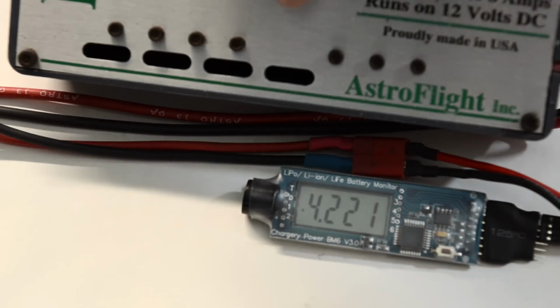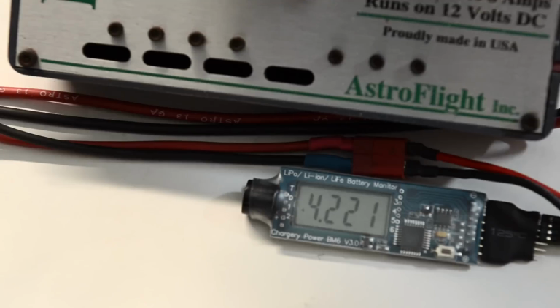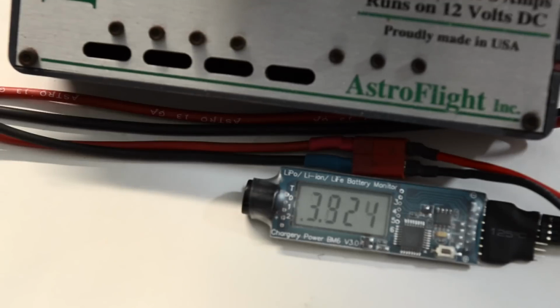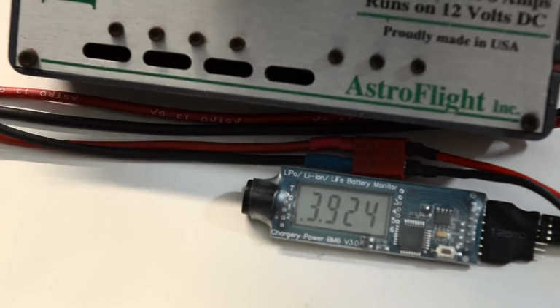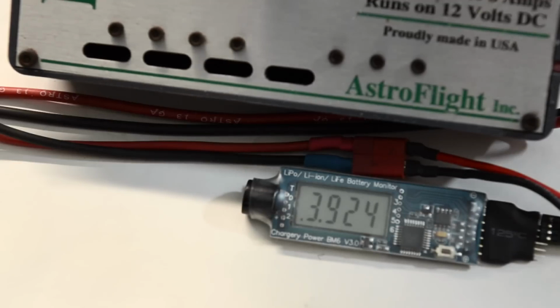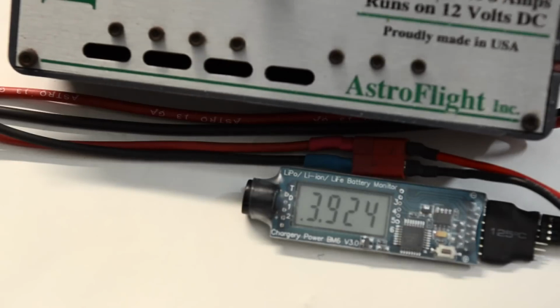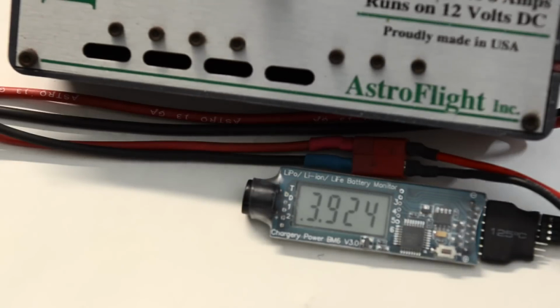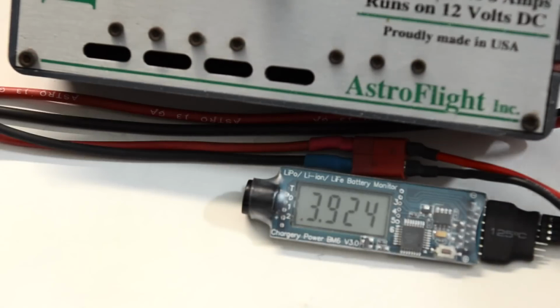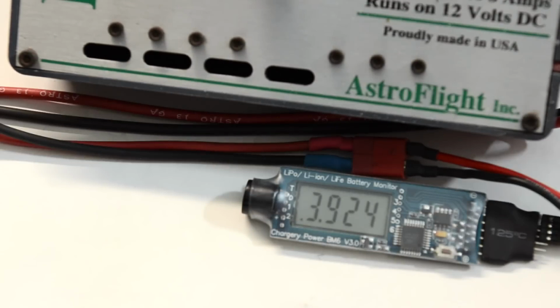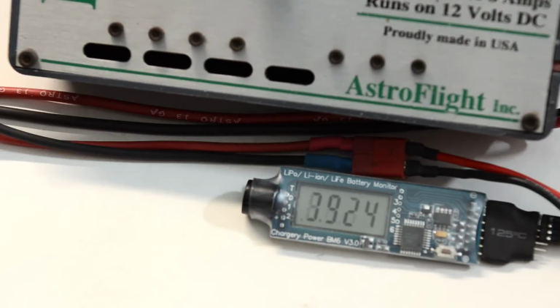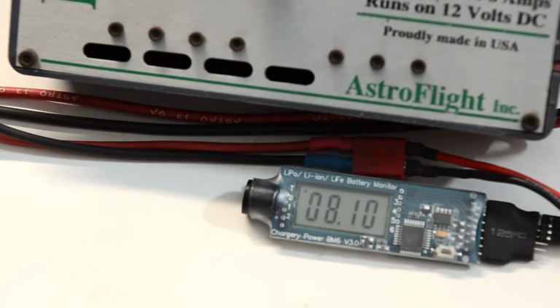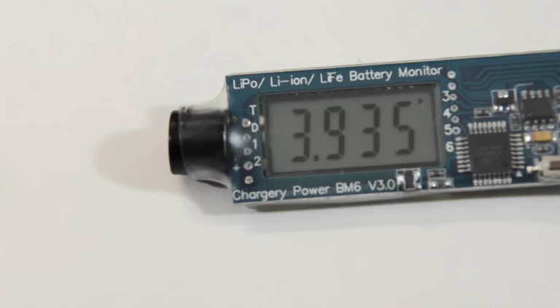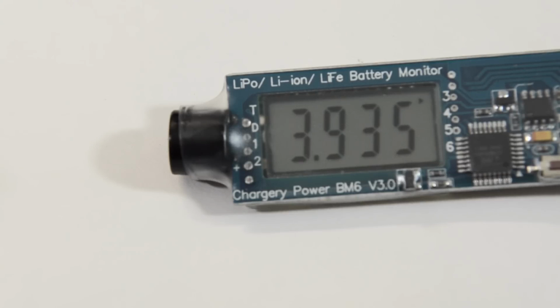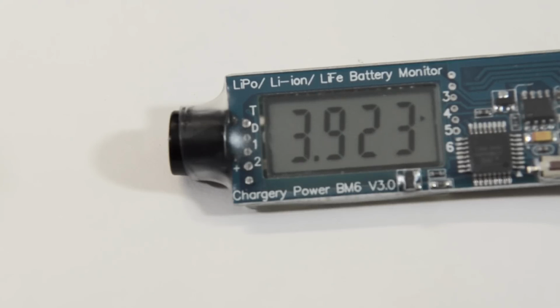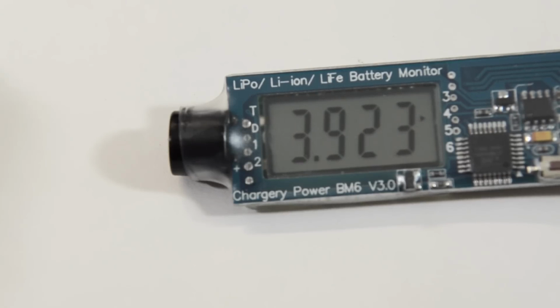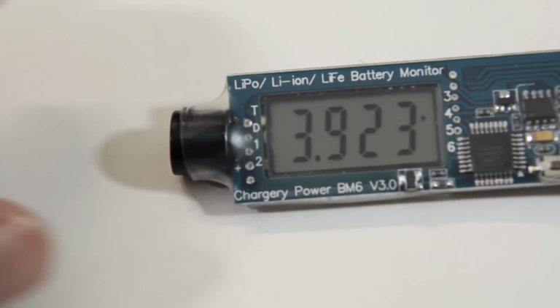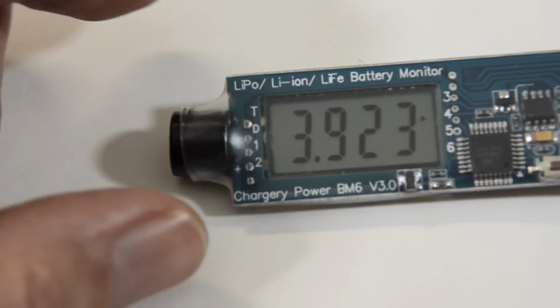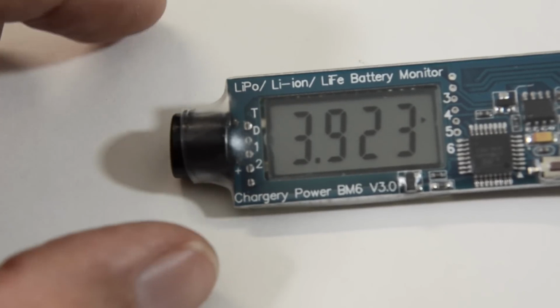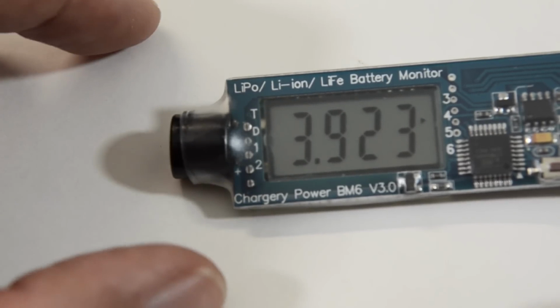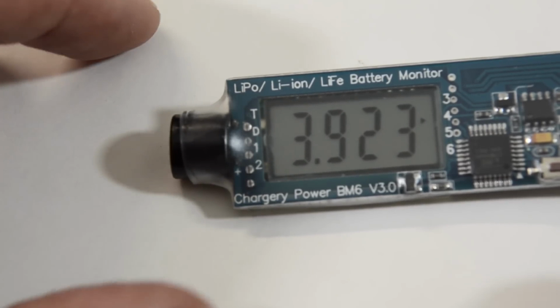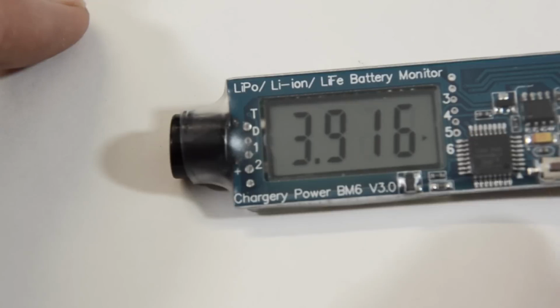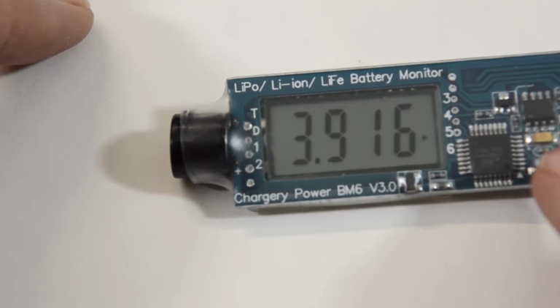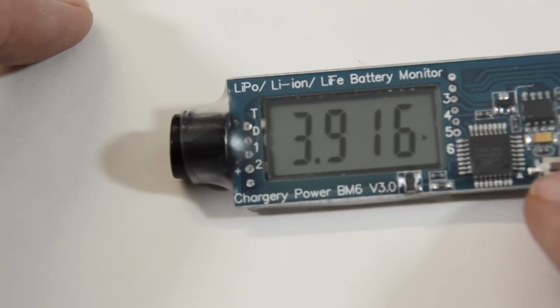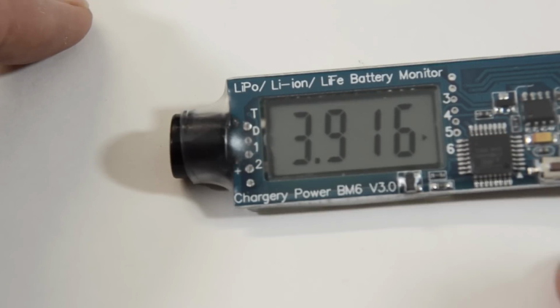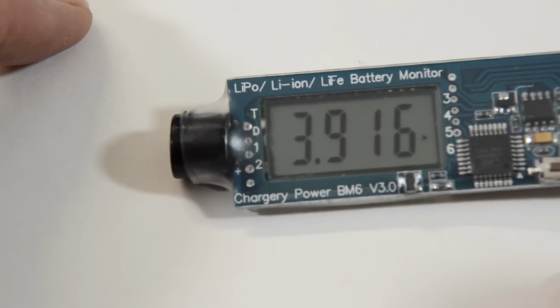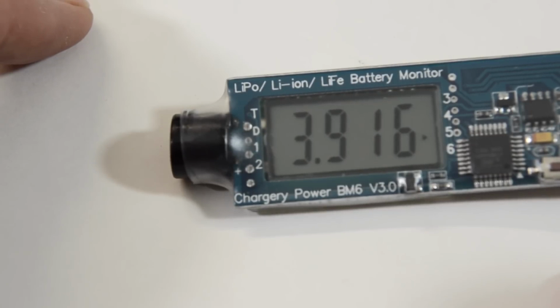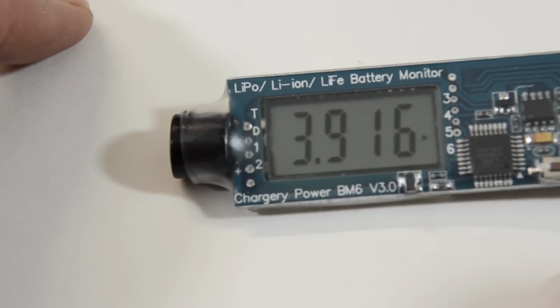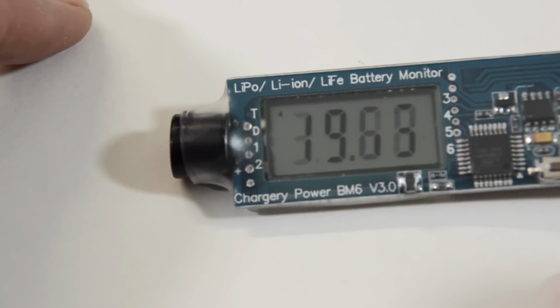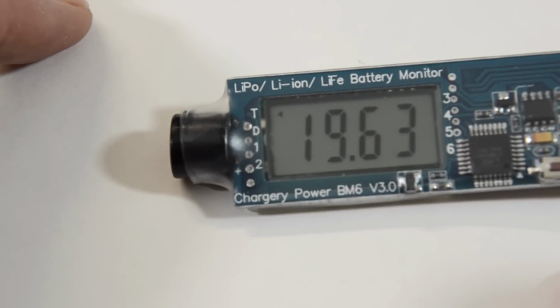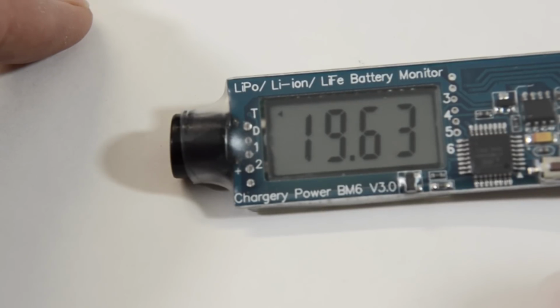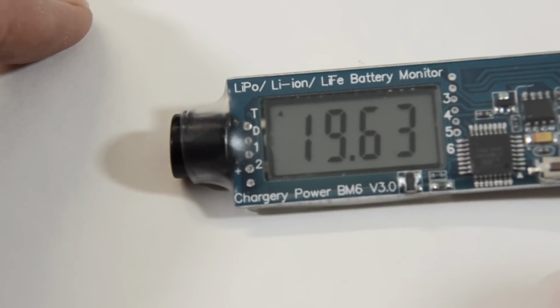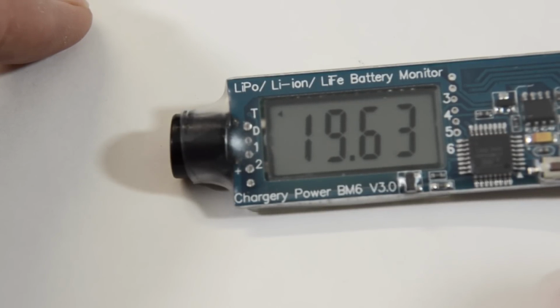I'm going to turn this off. If you hear that alarm while you're charging, it's time to turn that charger off immediately.